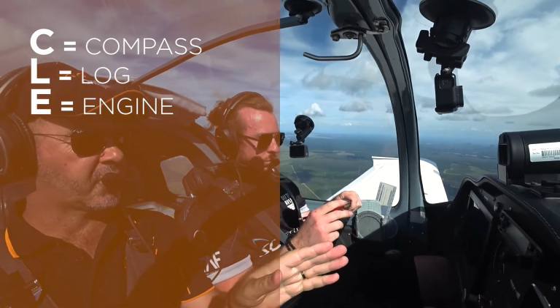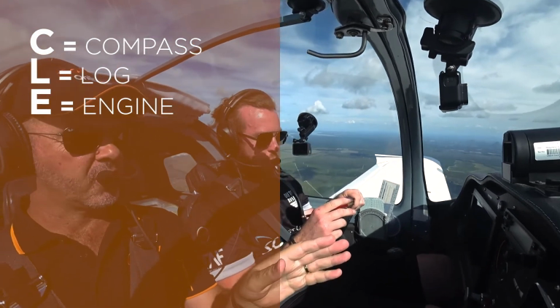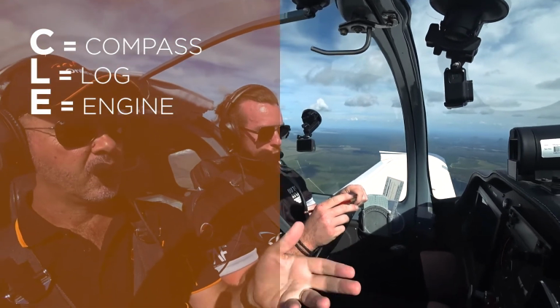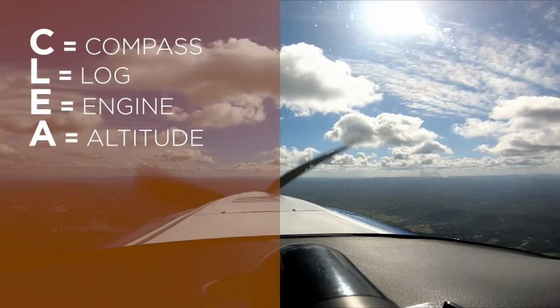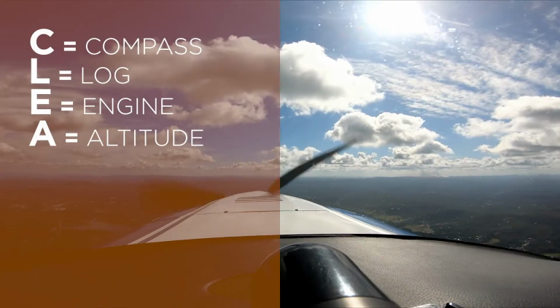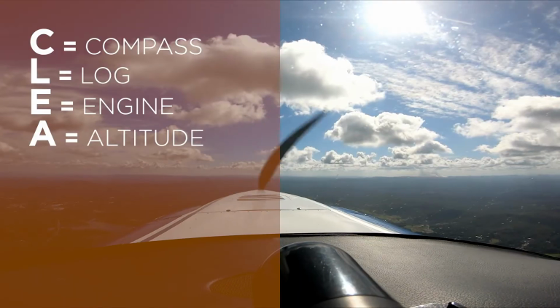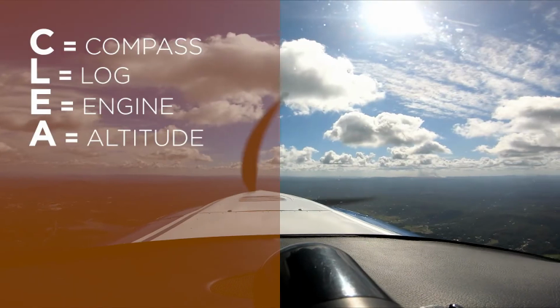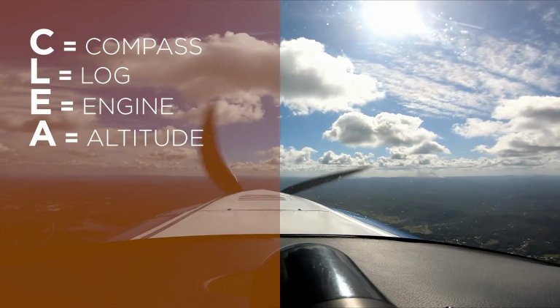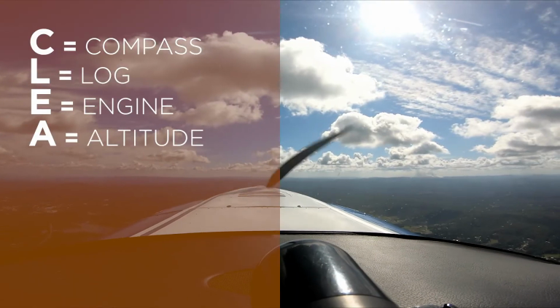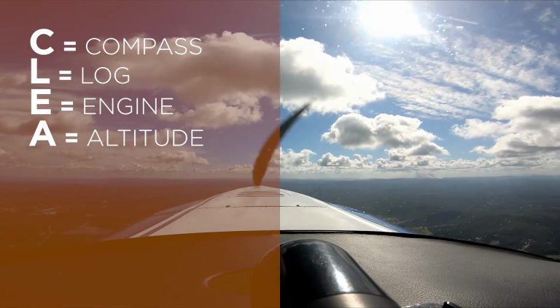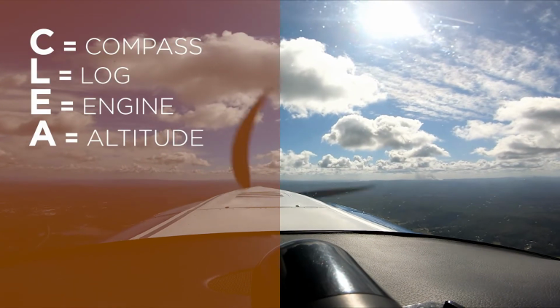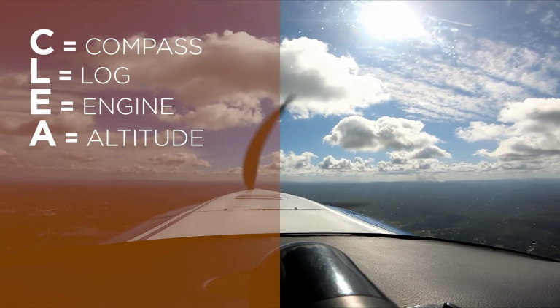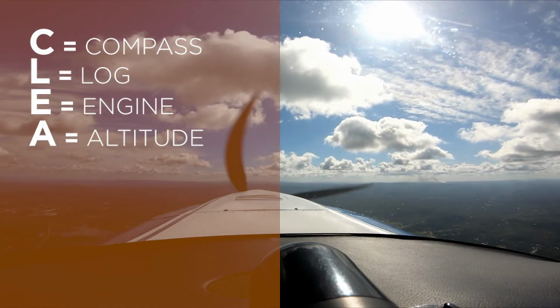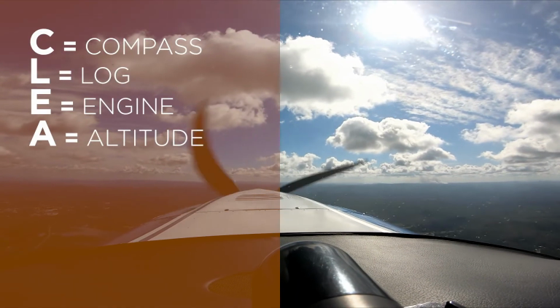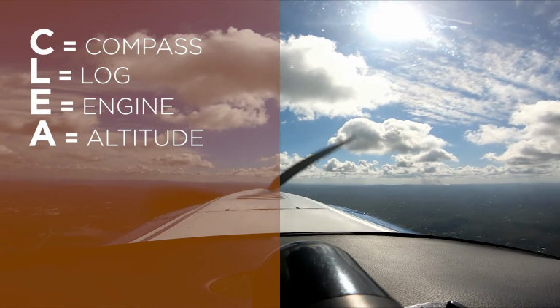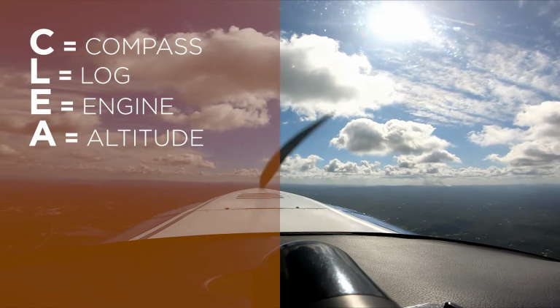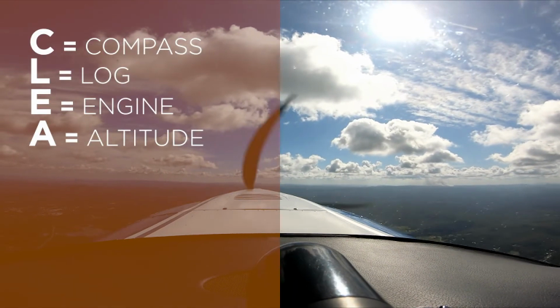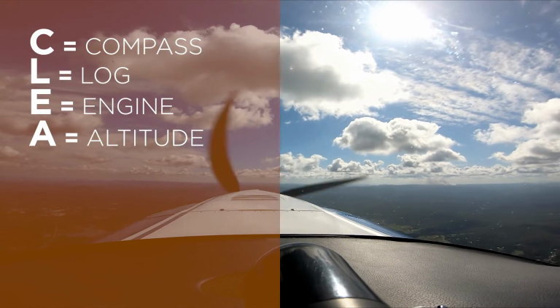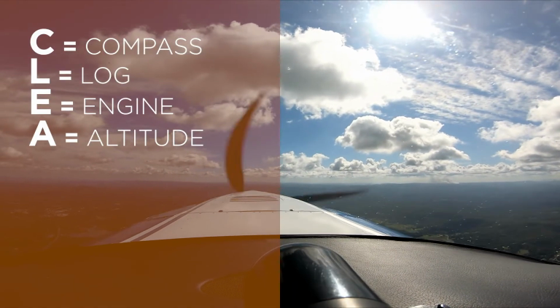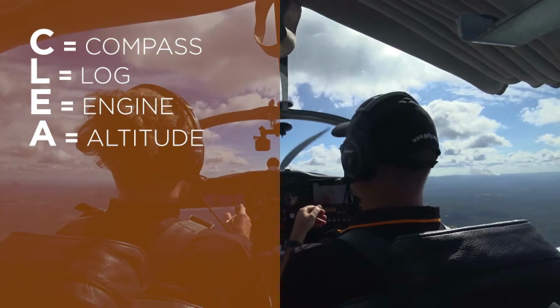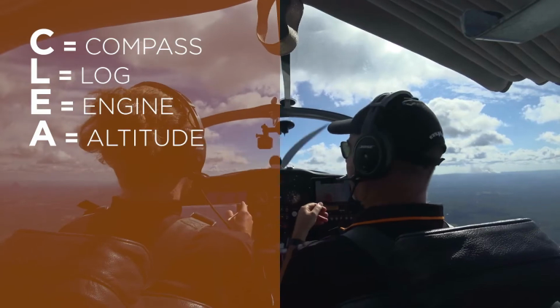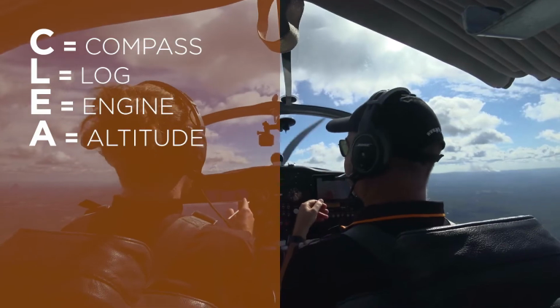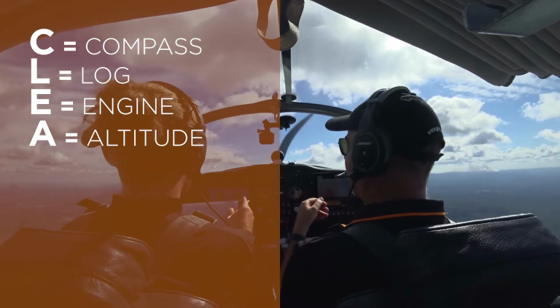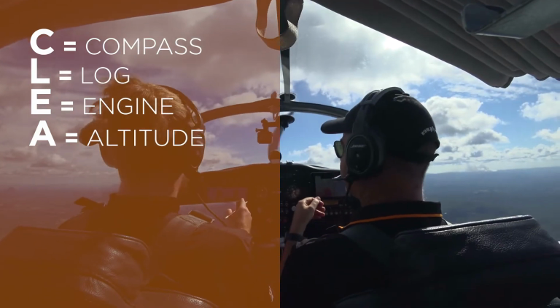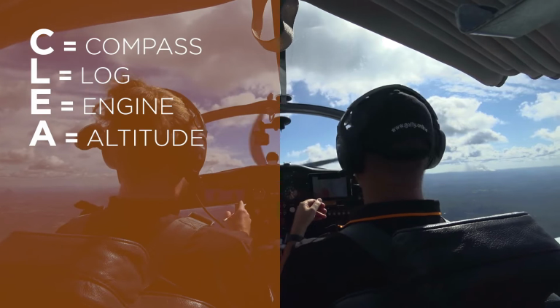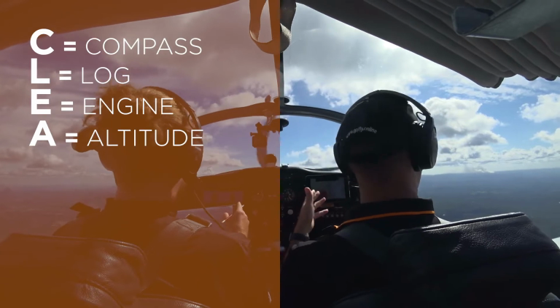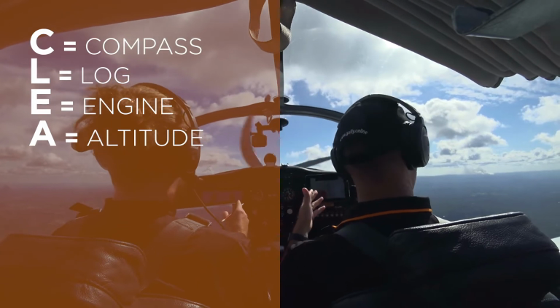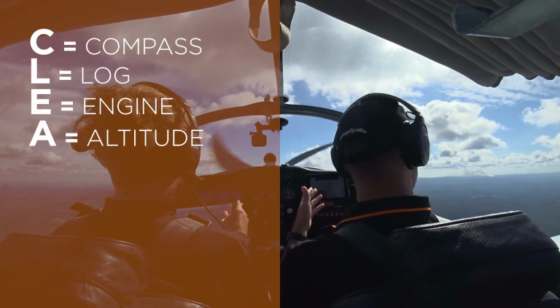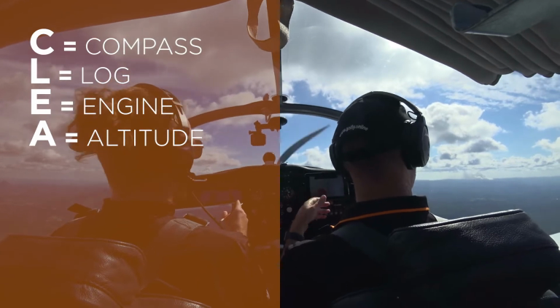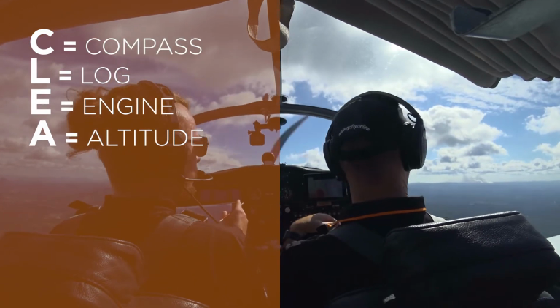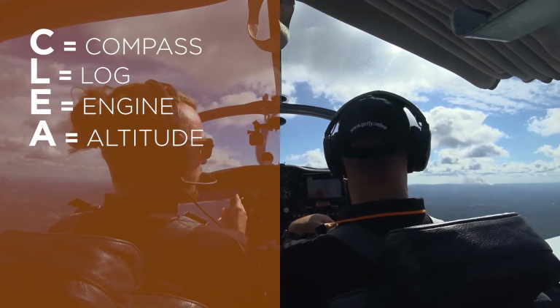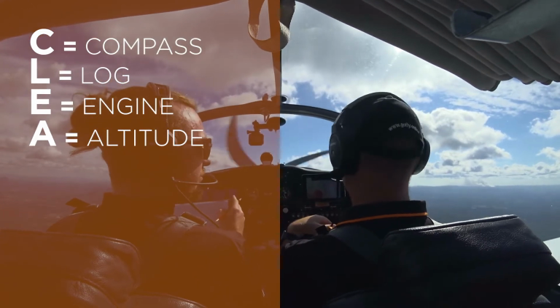A is for altitude. Today we're going to climb to — depending on the cloud — around about 2,500 feet today with that cloud base.